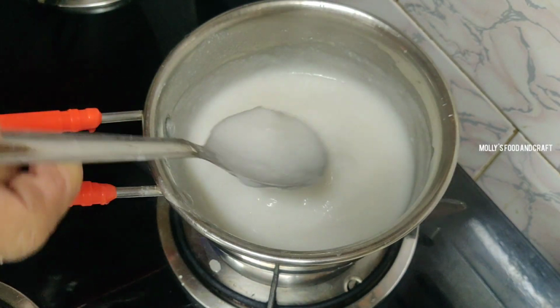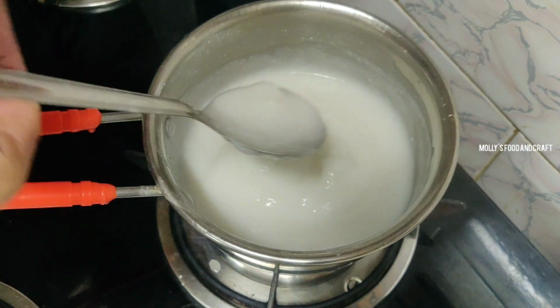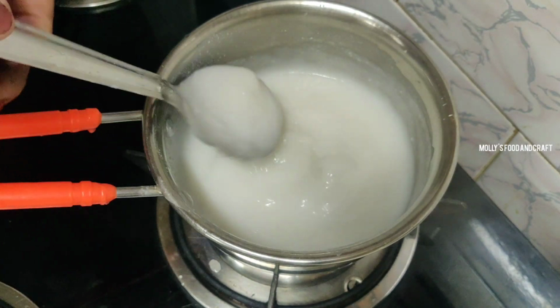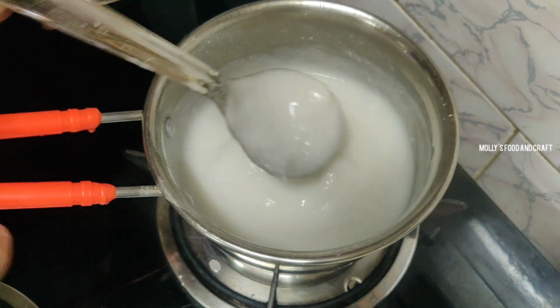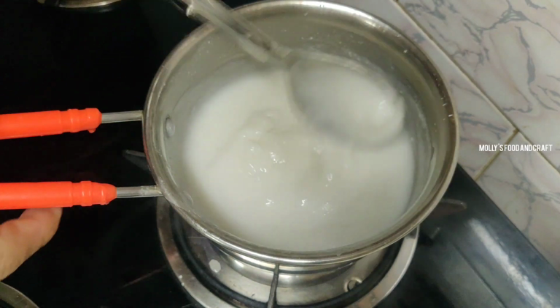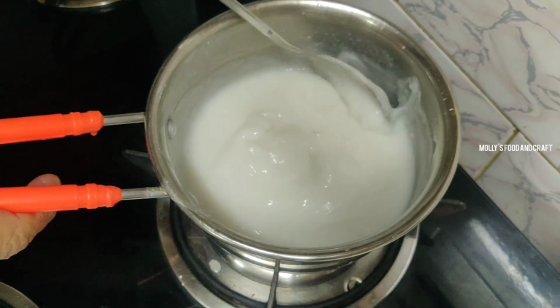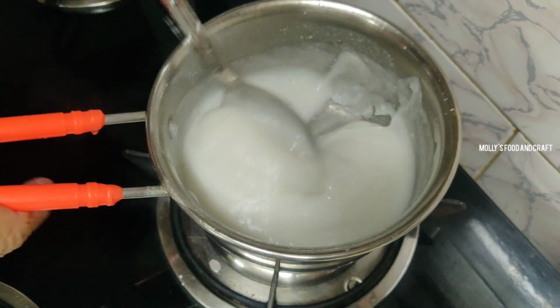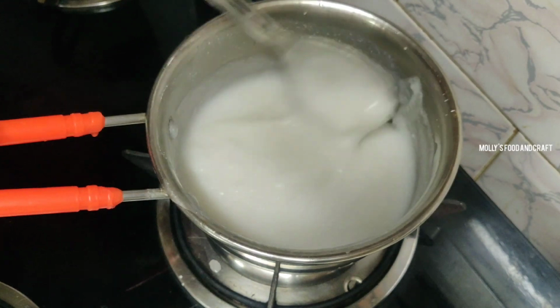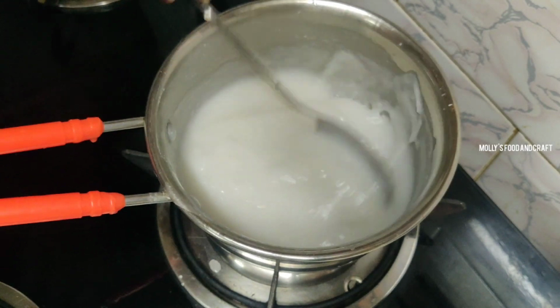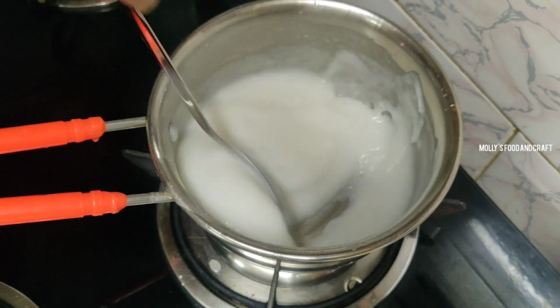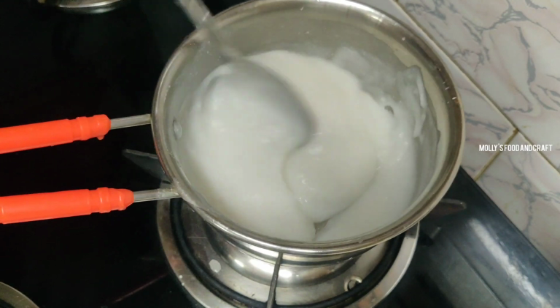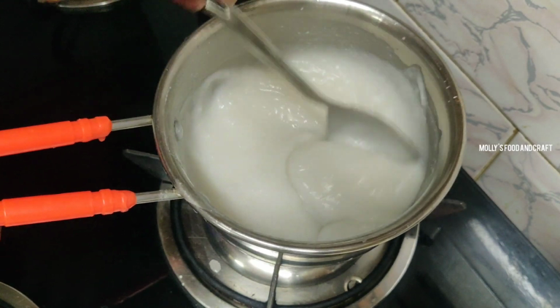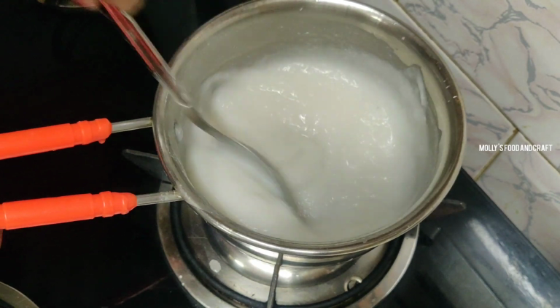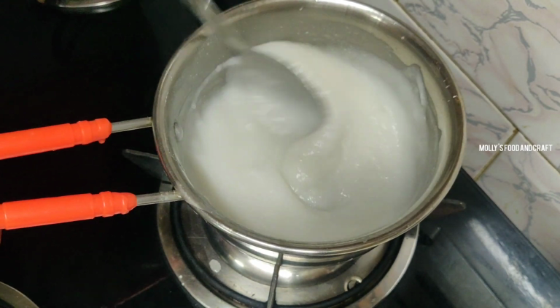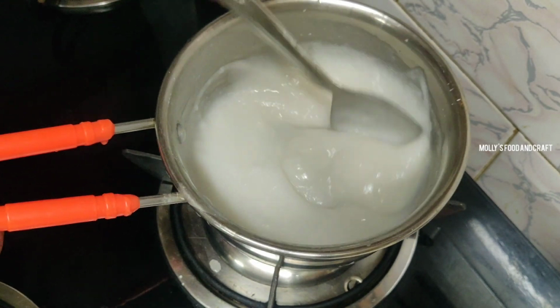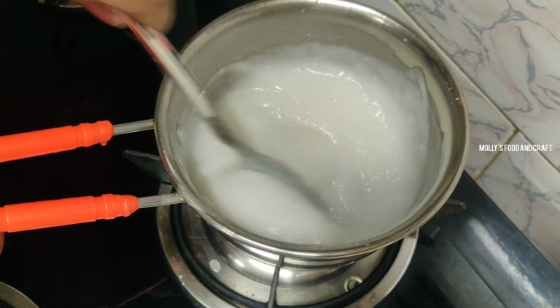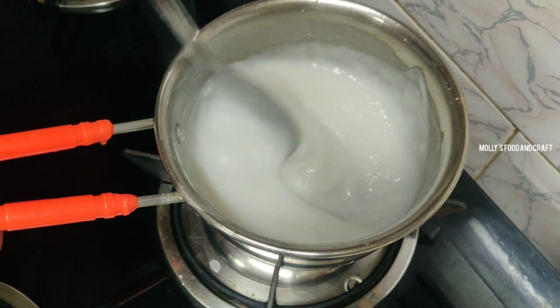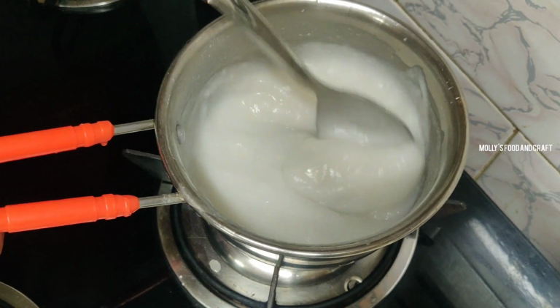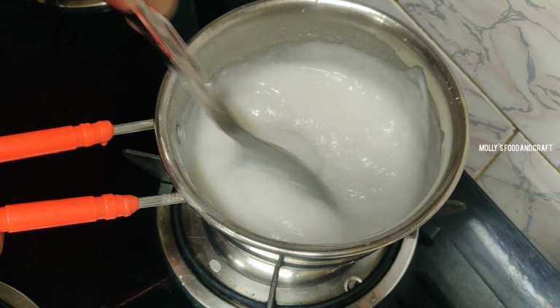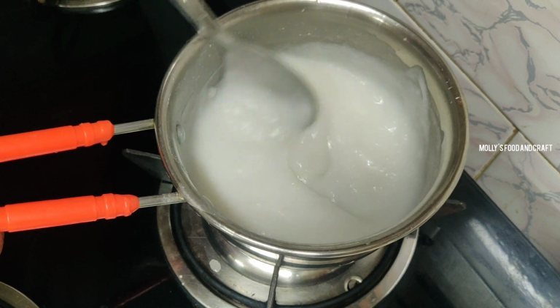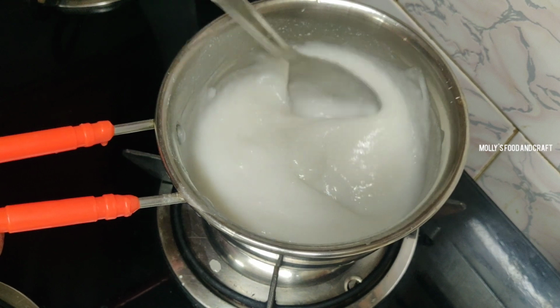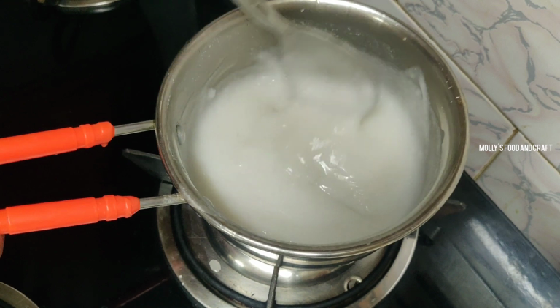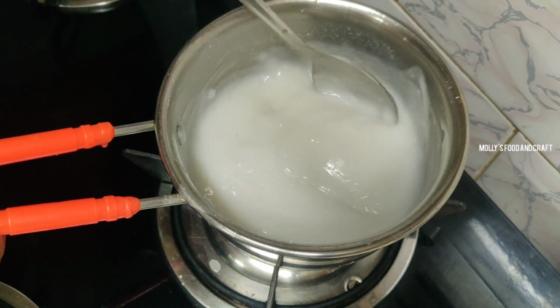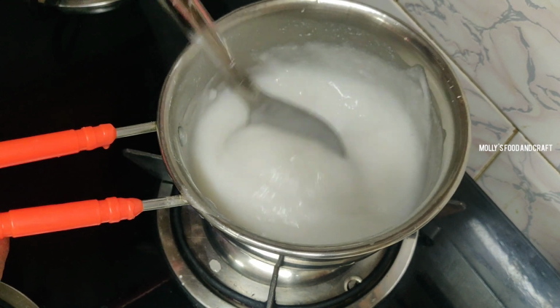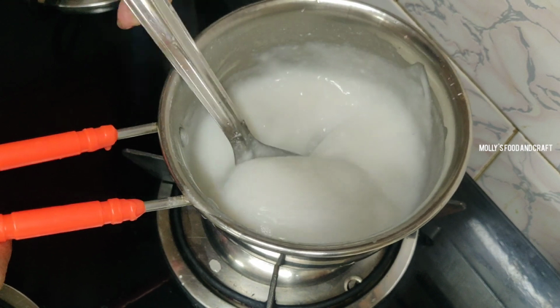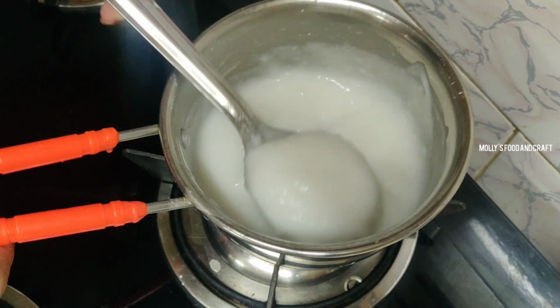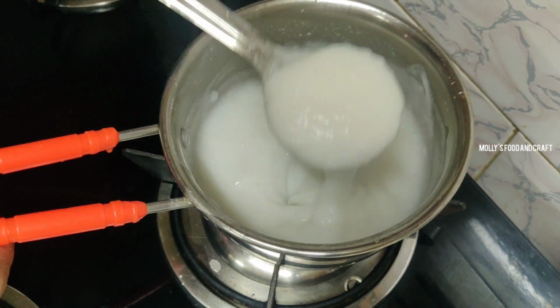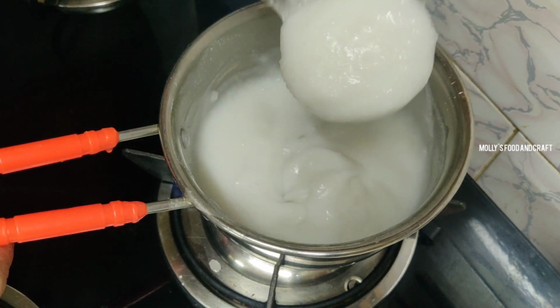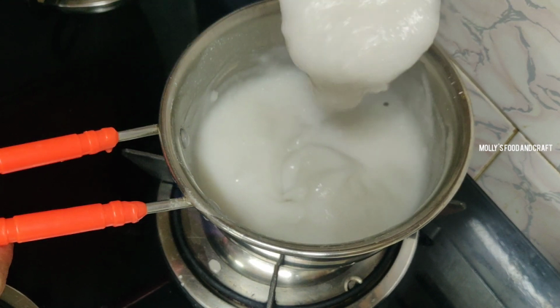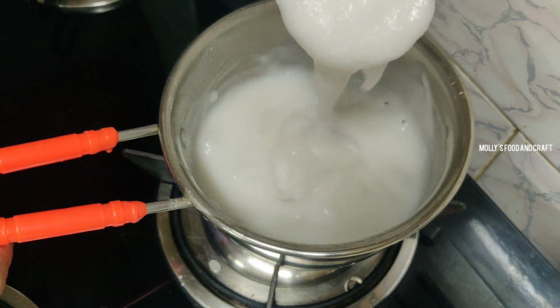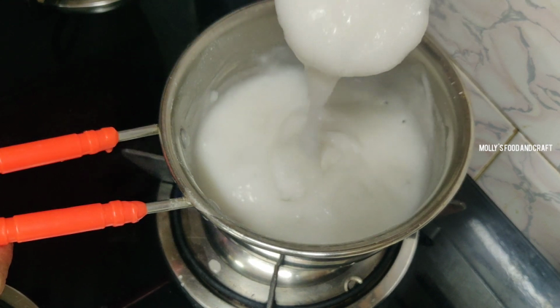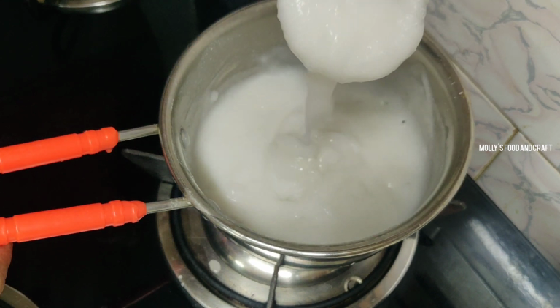Now the egg is coming here. This is the egg so that it is dry and we can dry it.